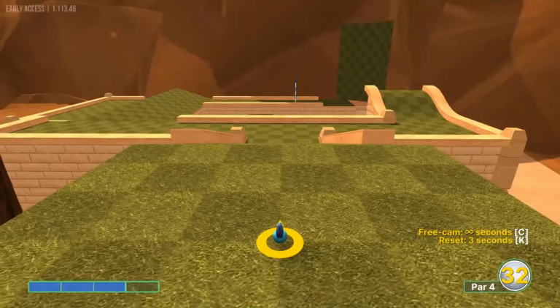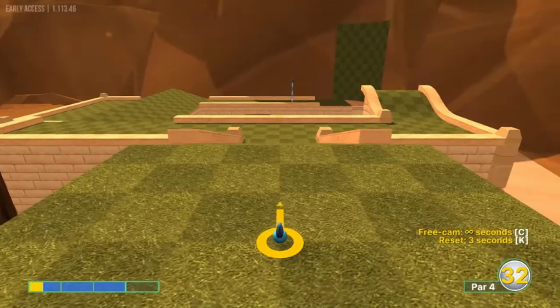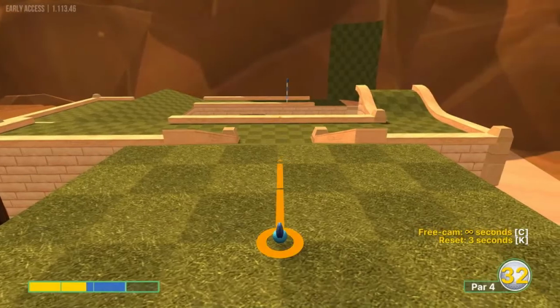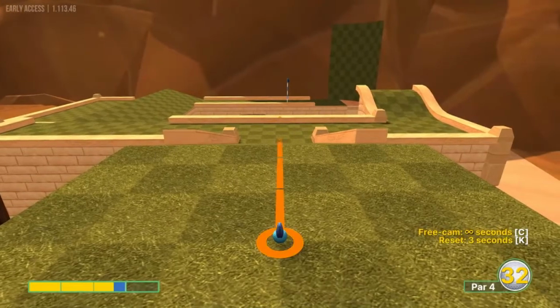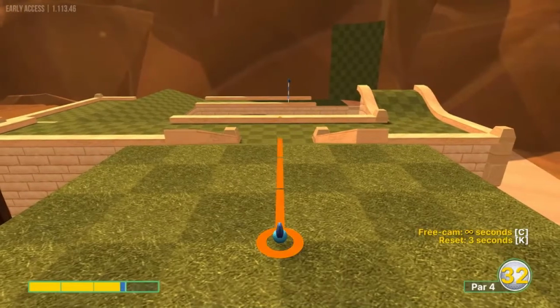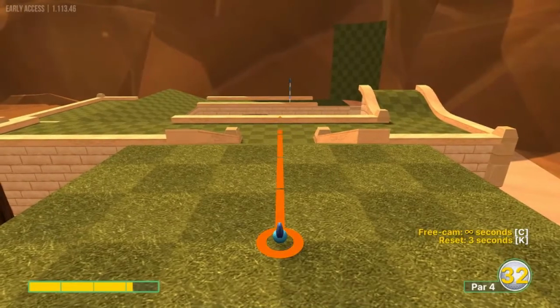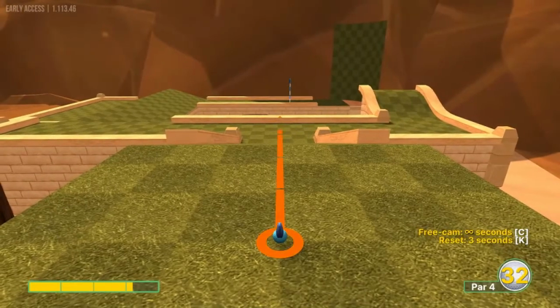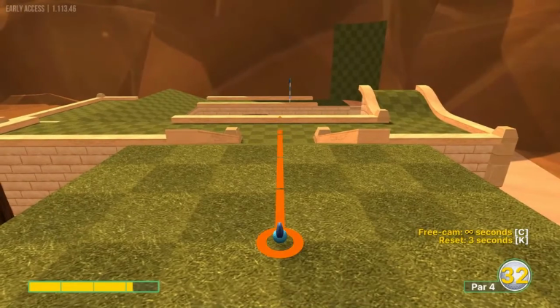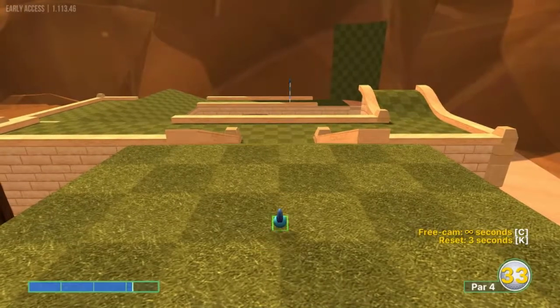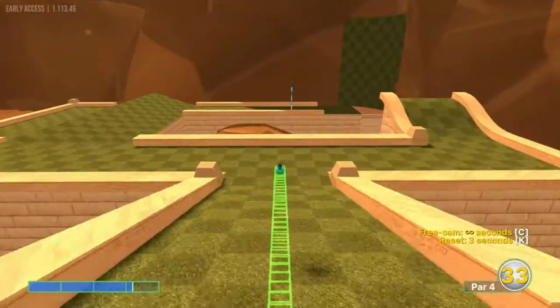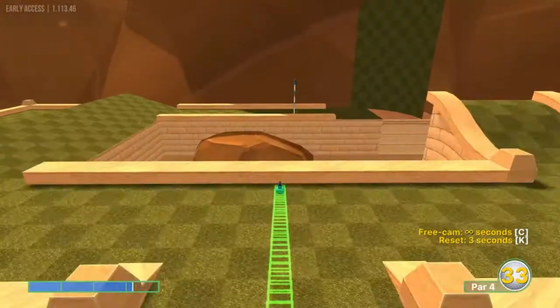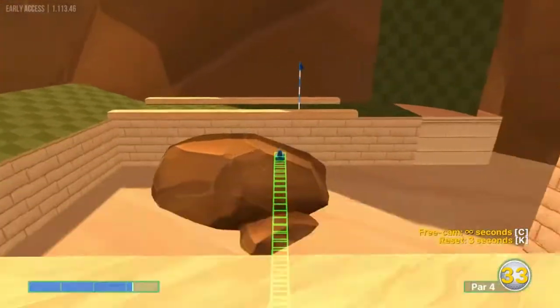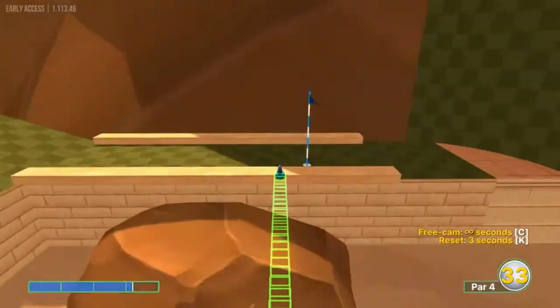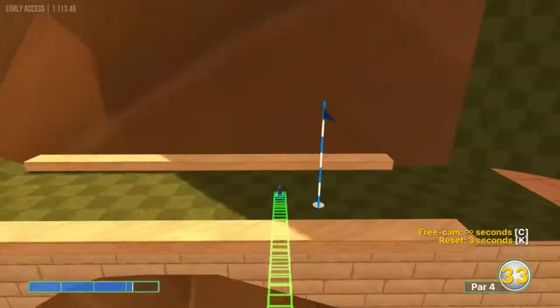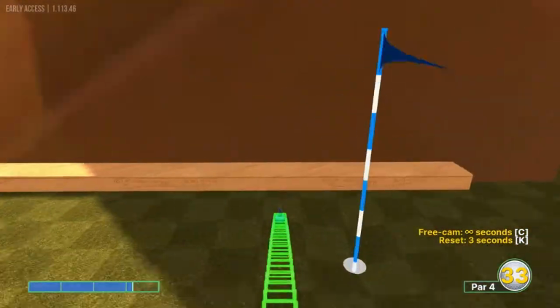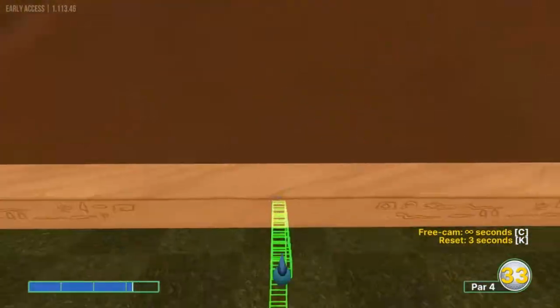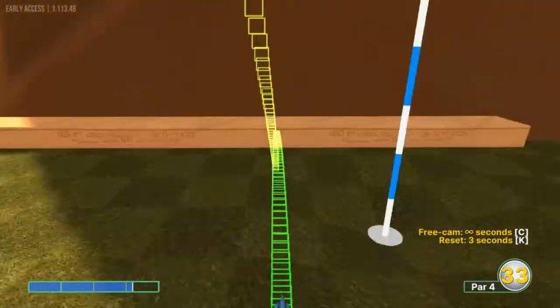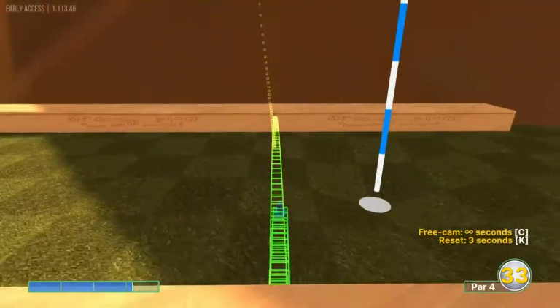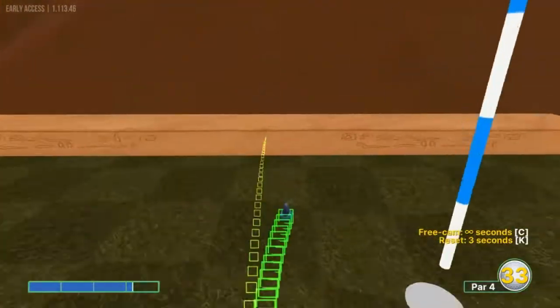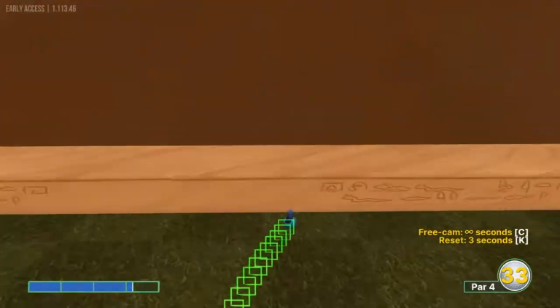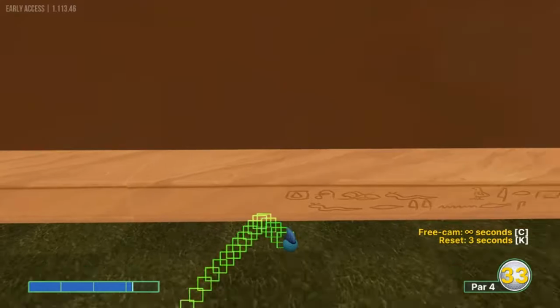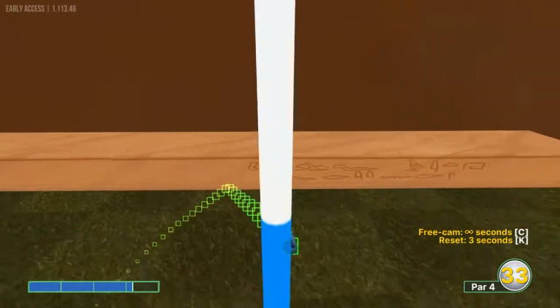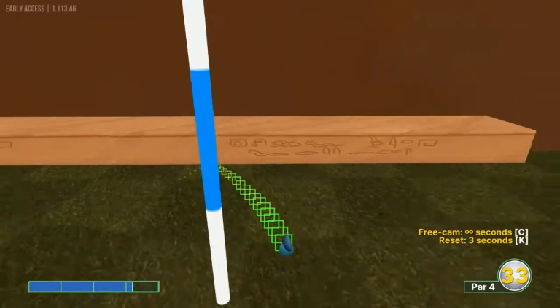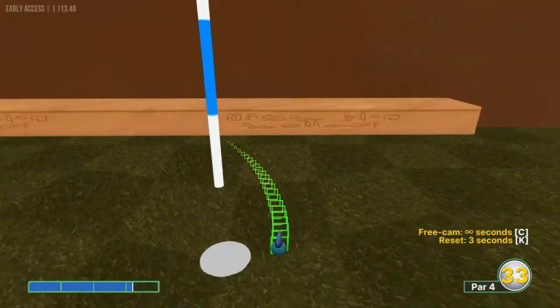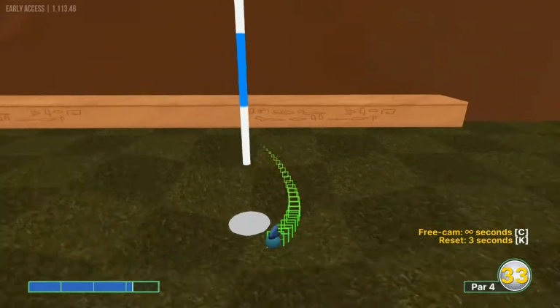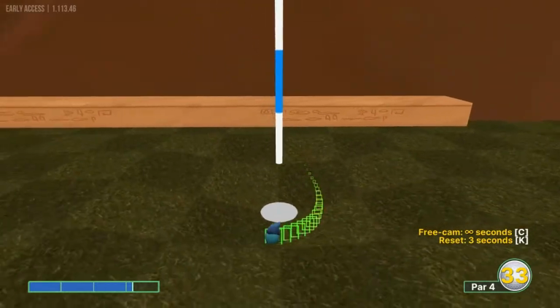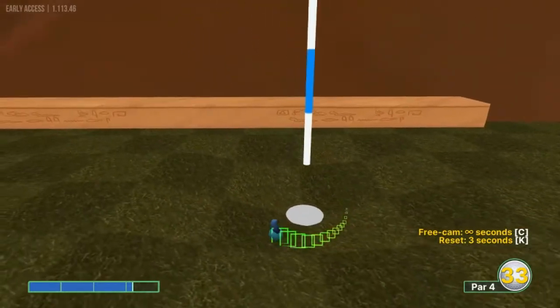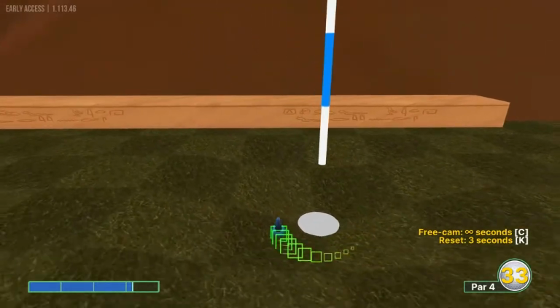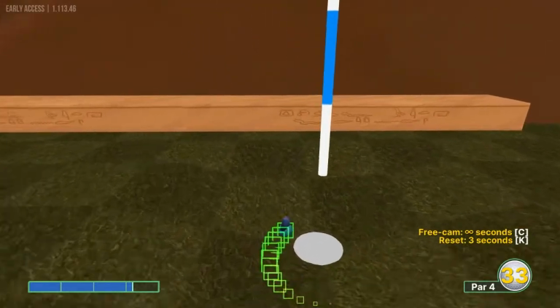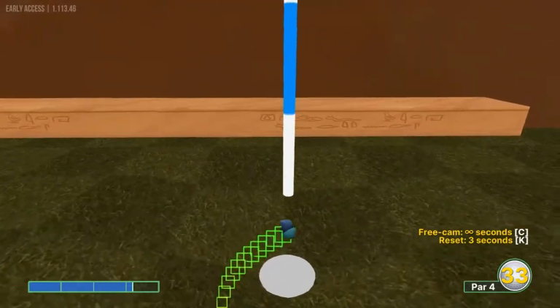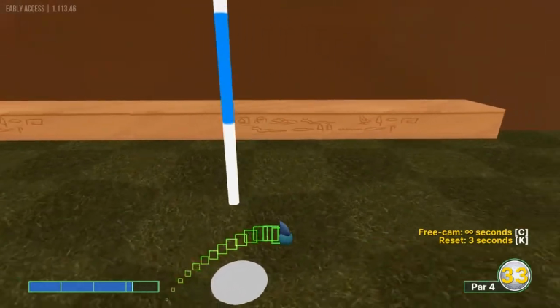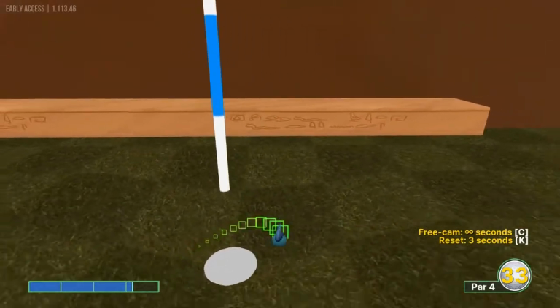Number eleven: going just left of the pin at 3.1 power for a hole in one.